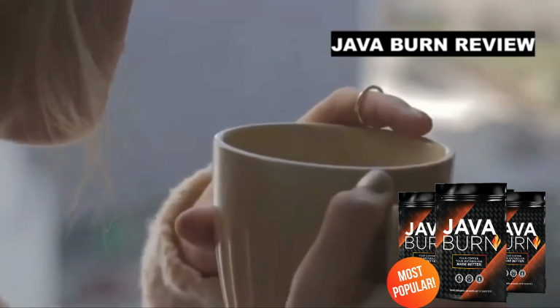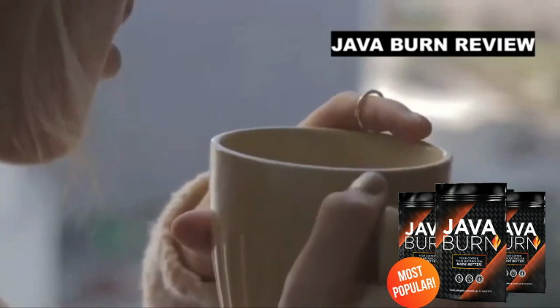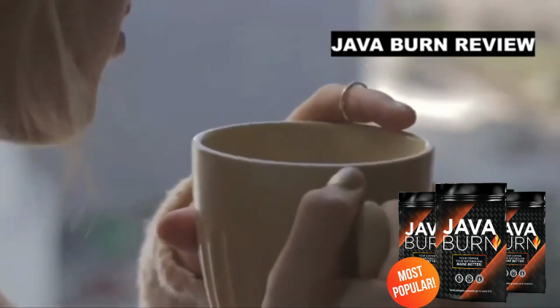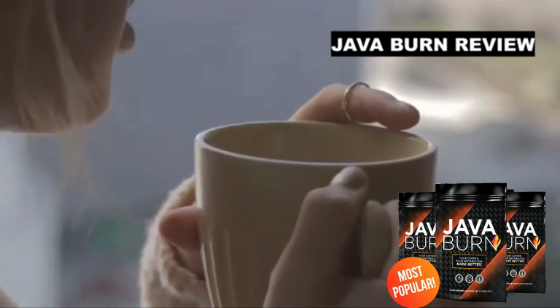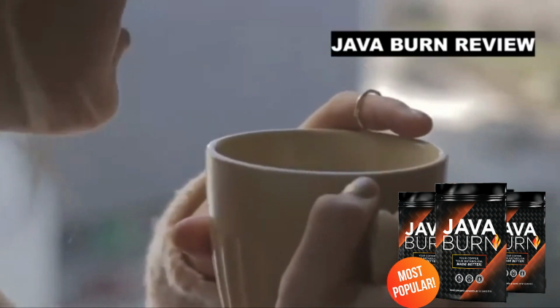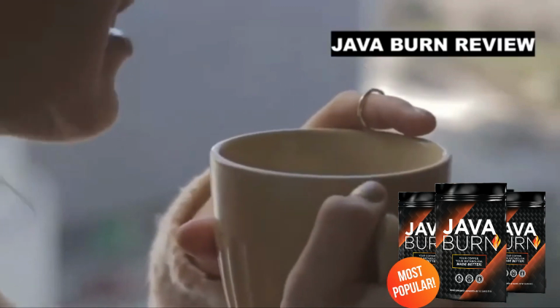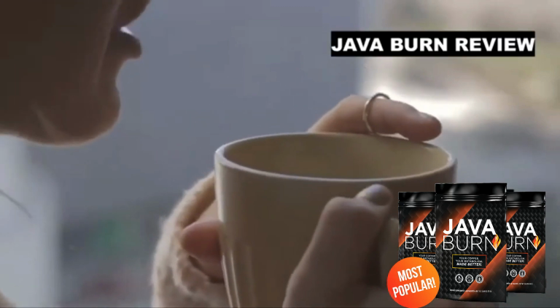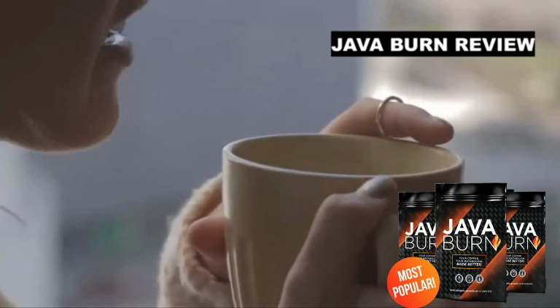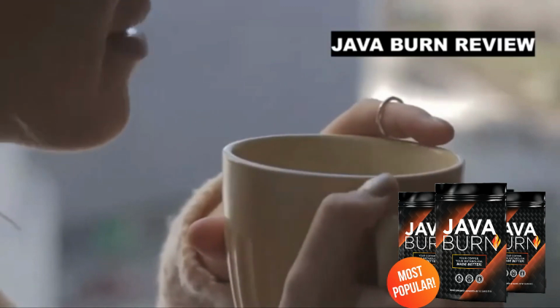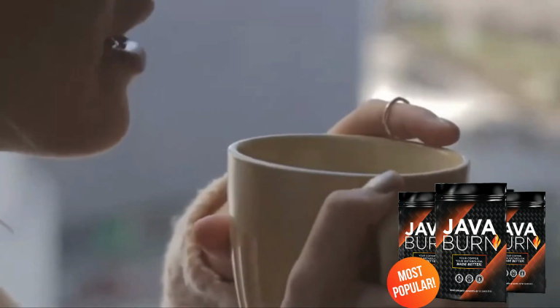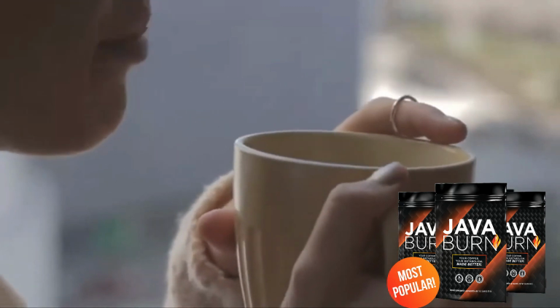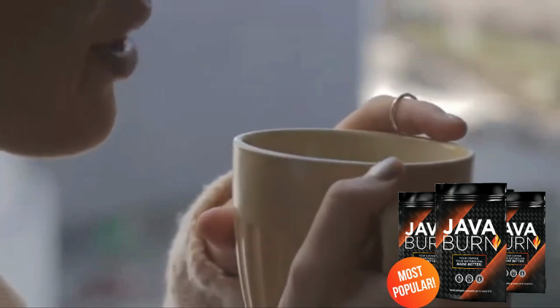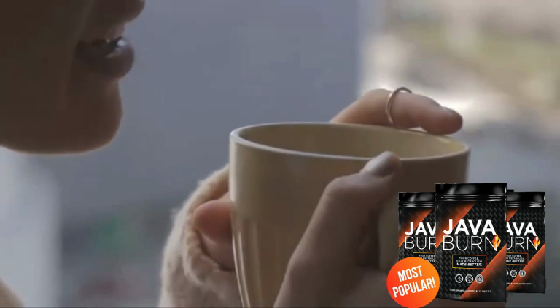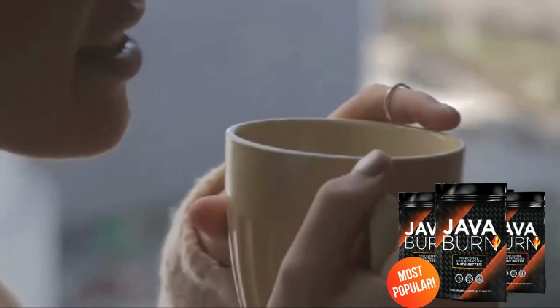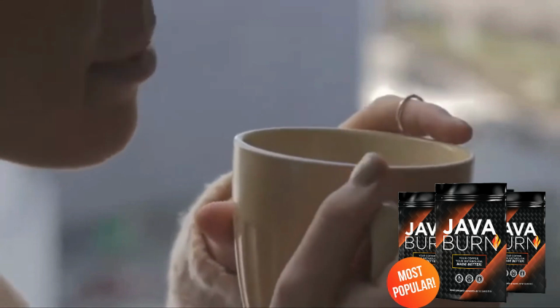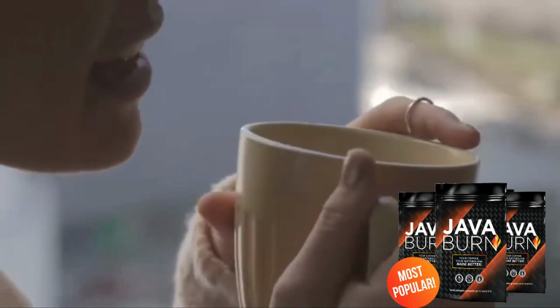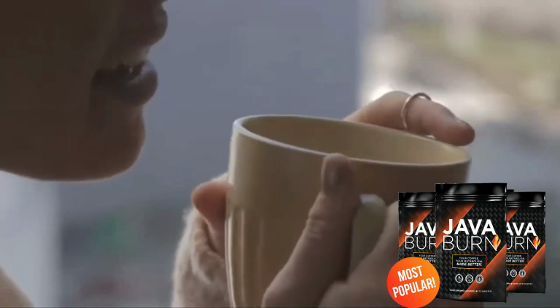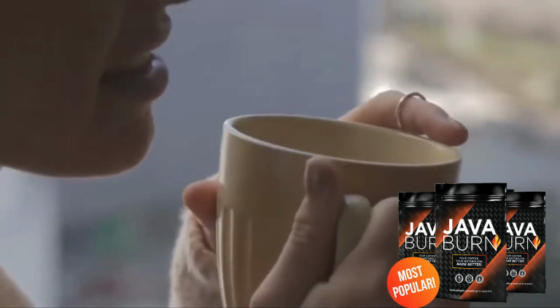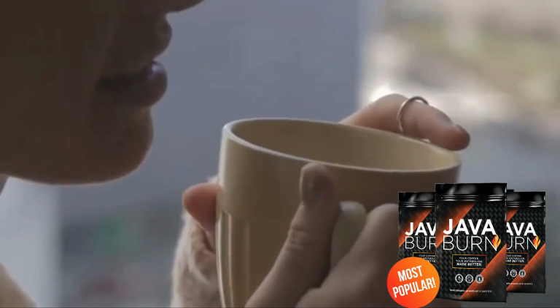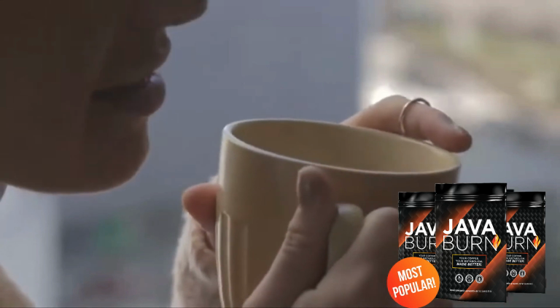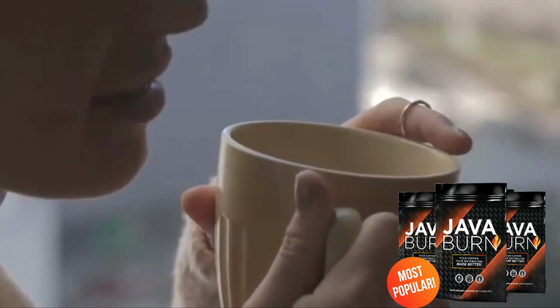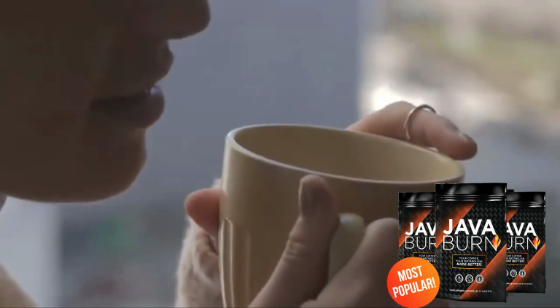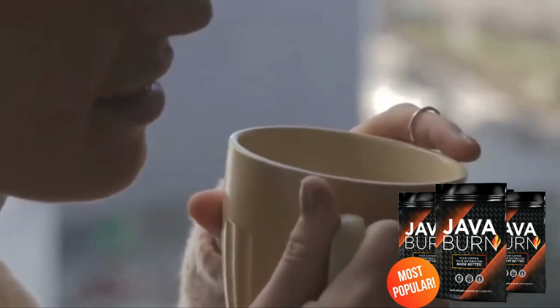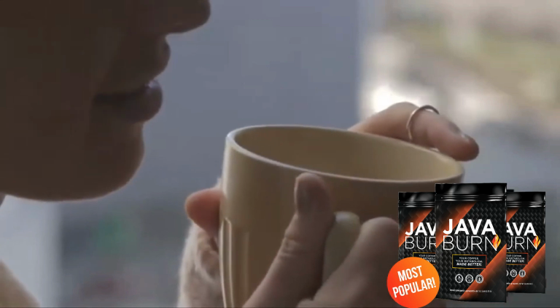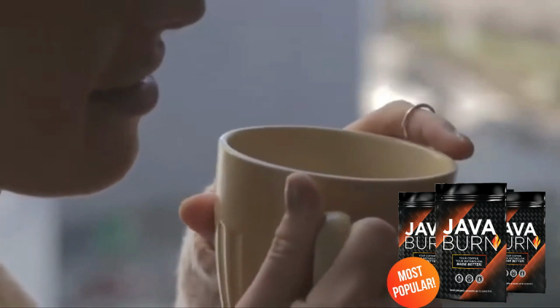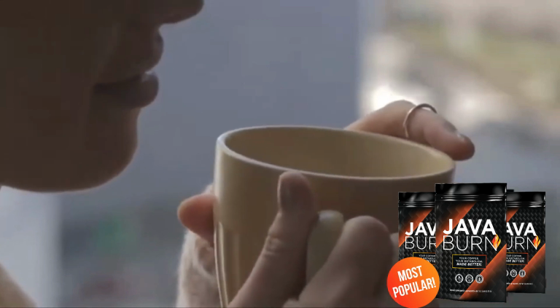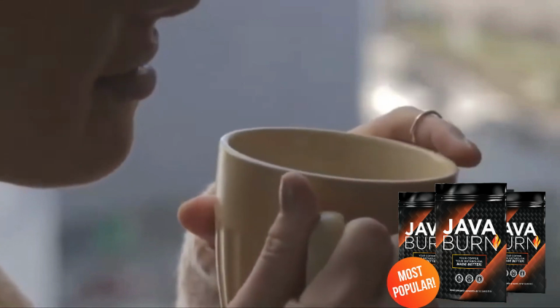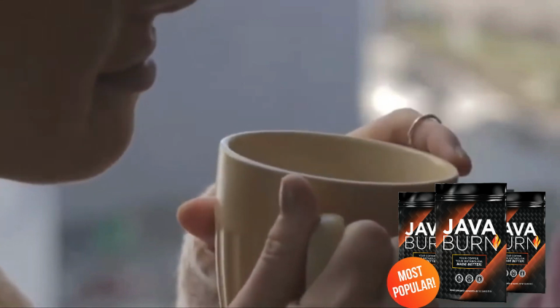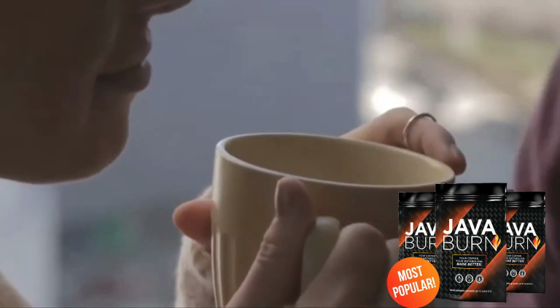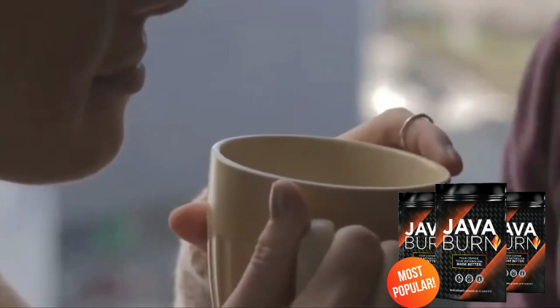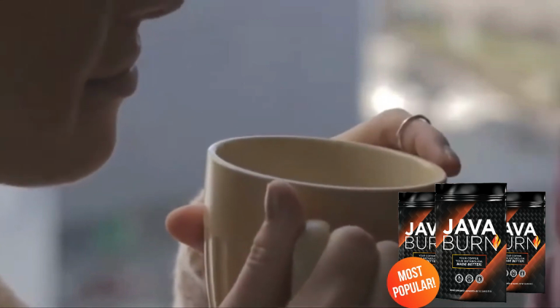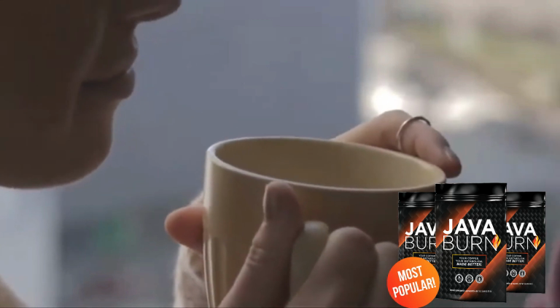Hi everyone, I'm here to tell you a lot of information about Java Burn Coffee, so let's go.